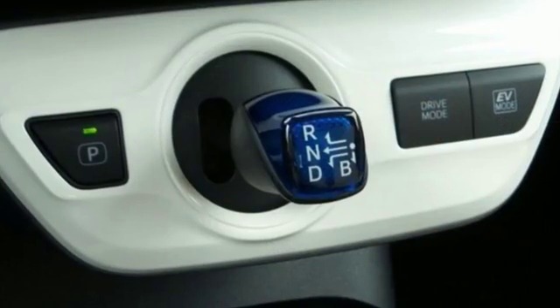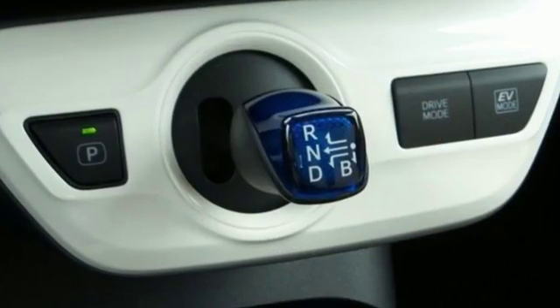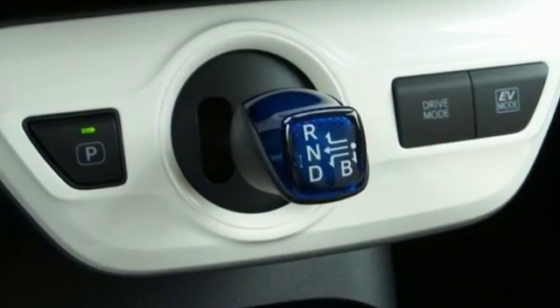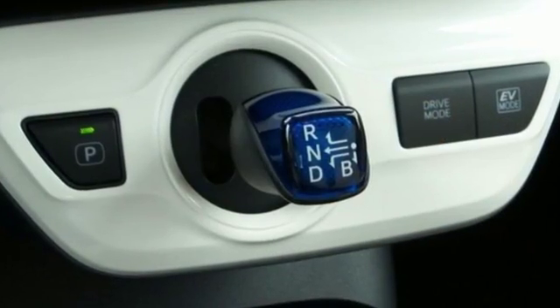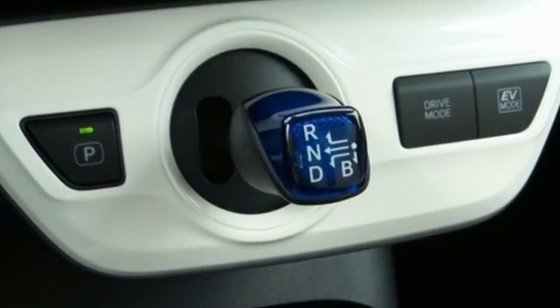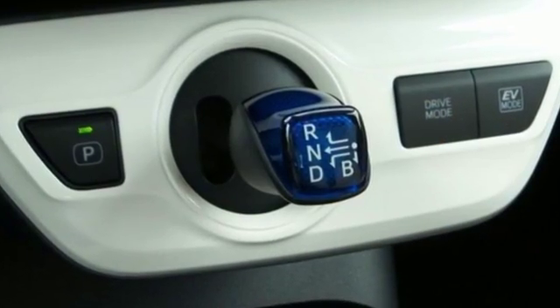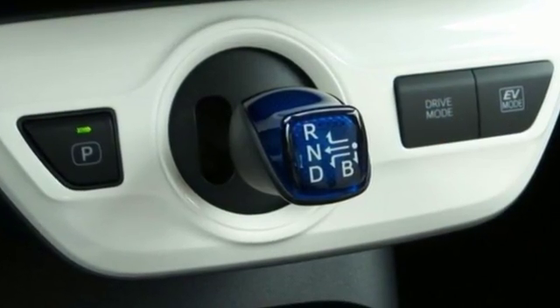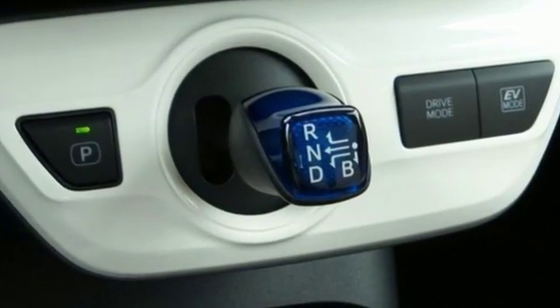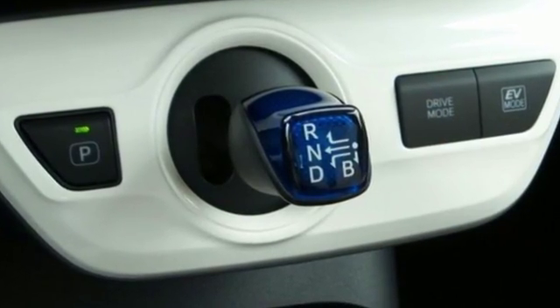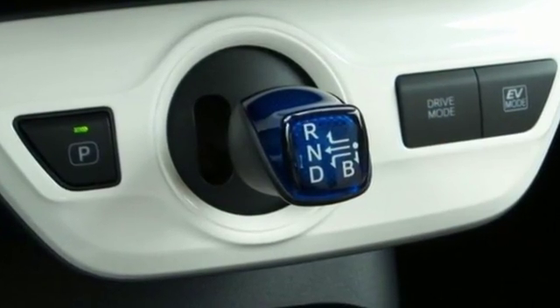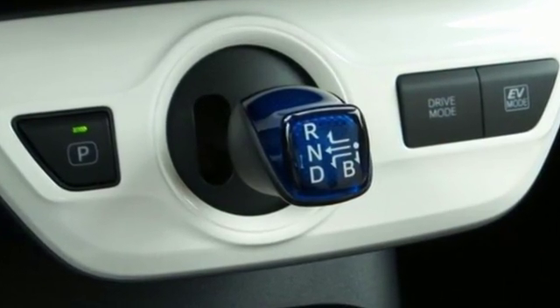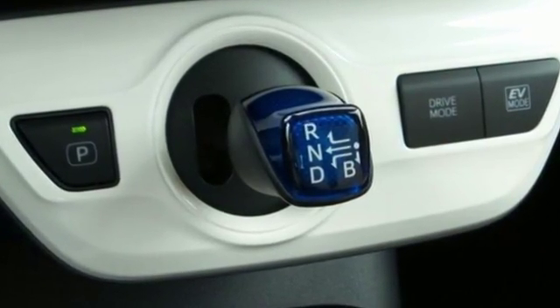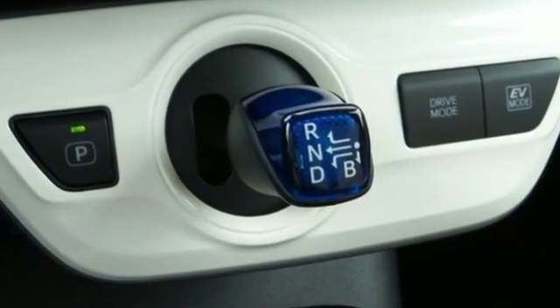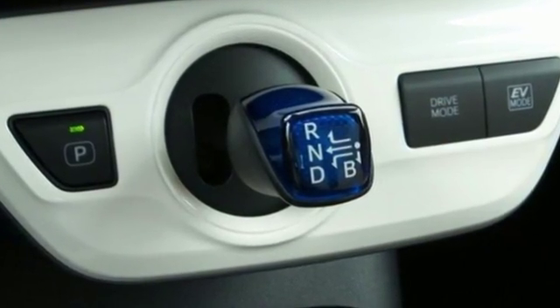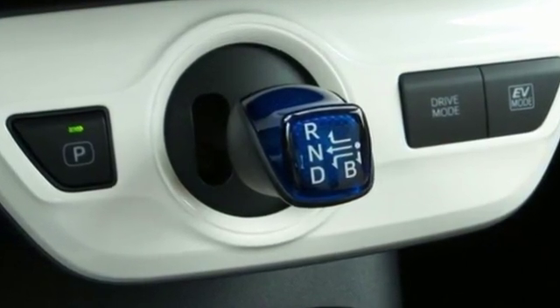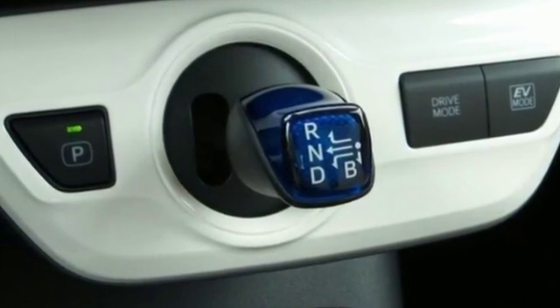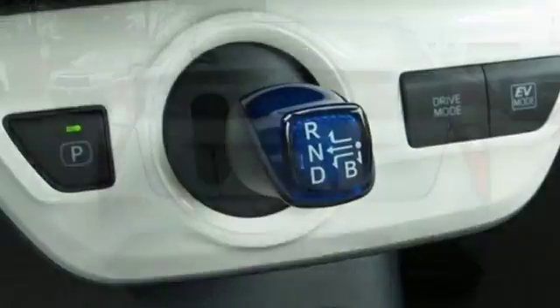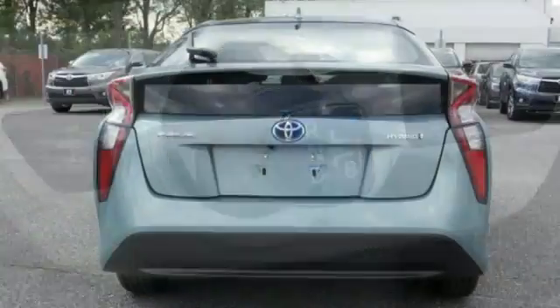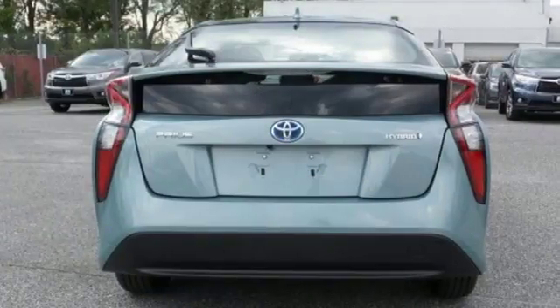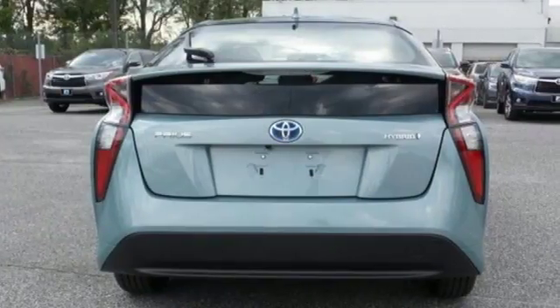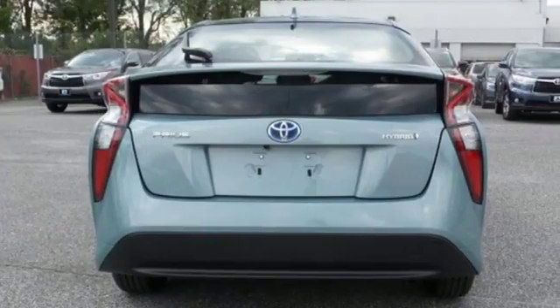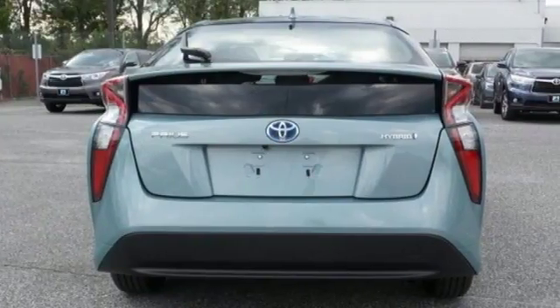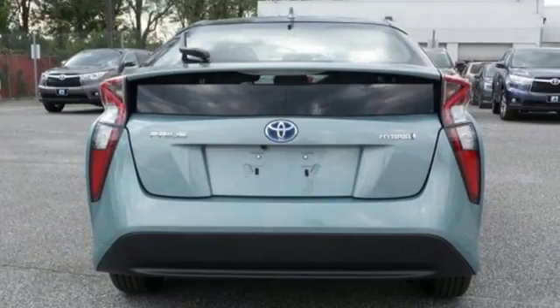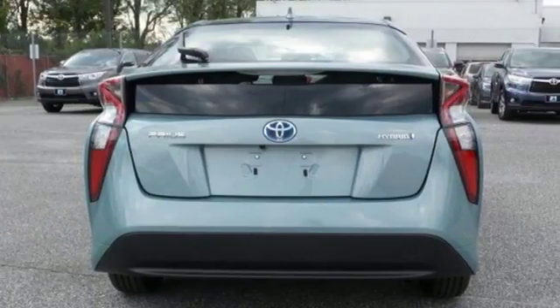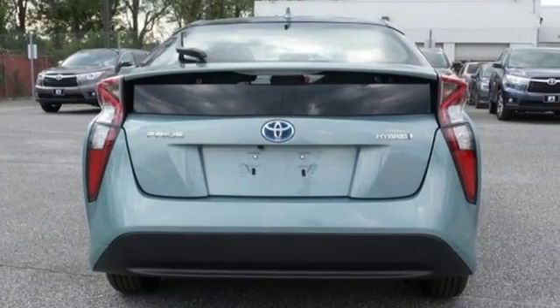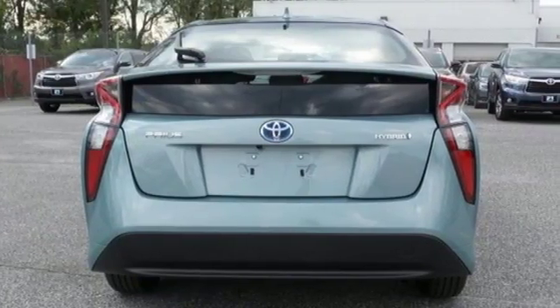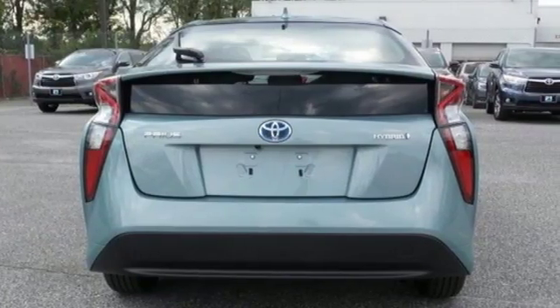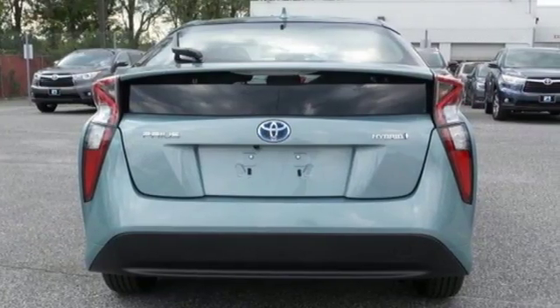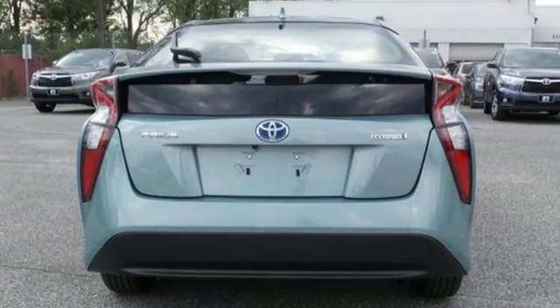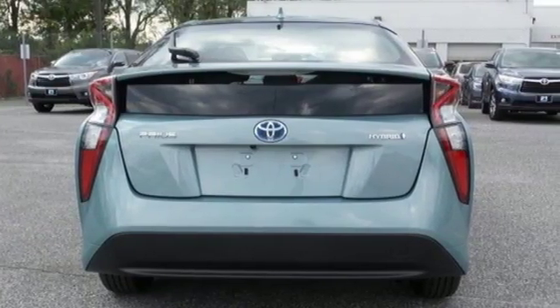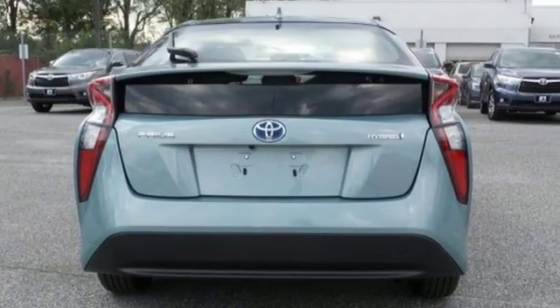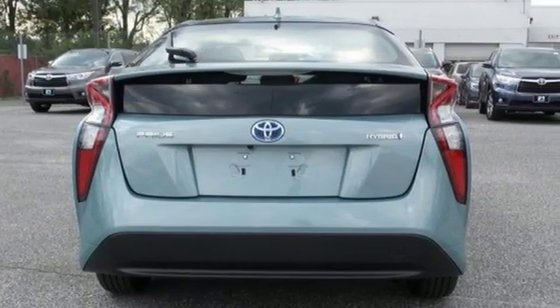Everything it does dramatically, it also does with purpose. Its smart styling is engineered to cheat the wind.